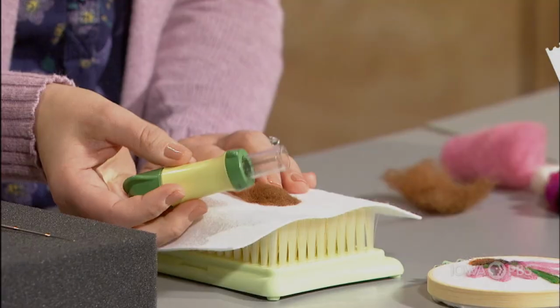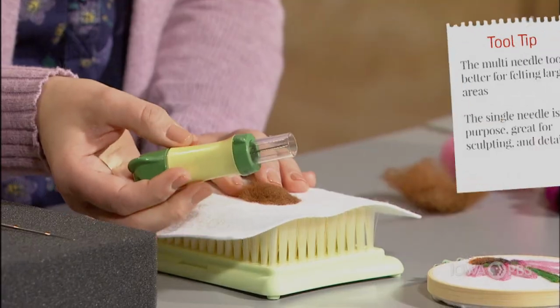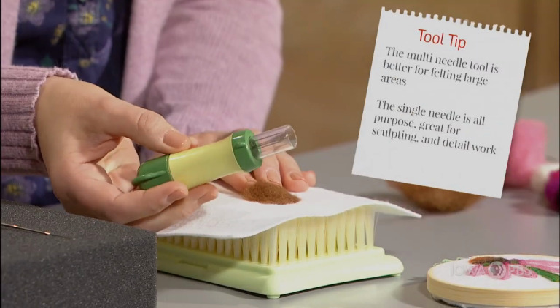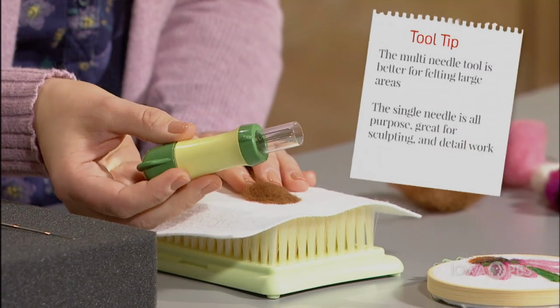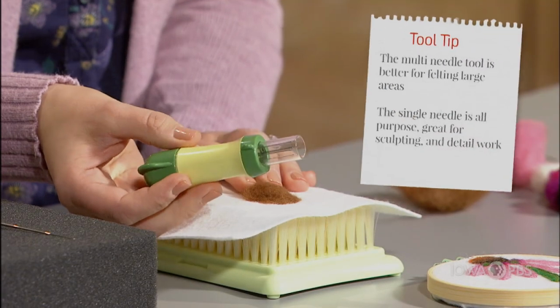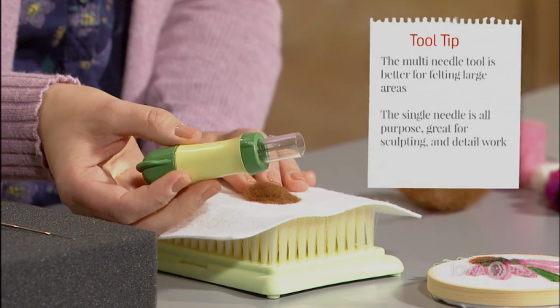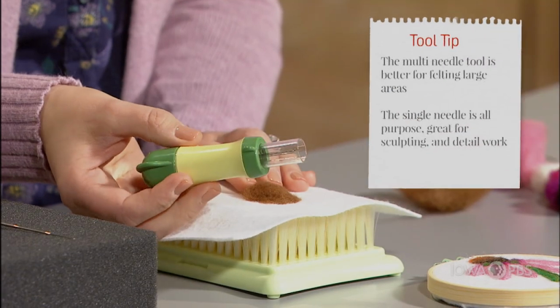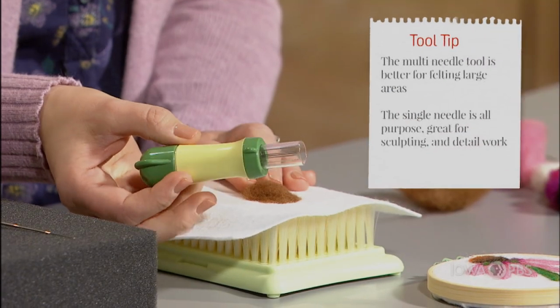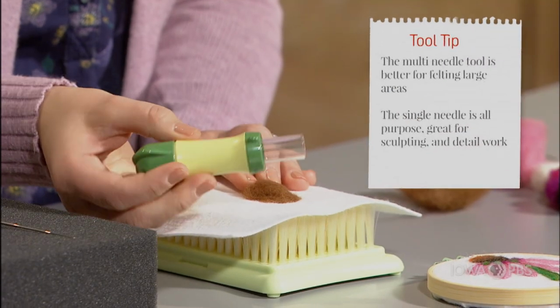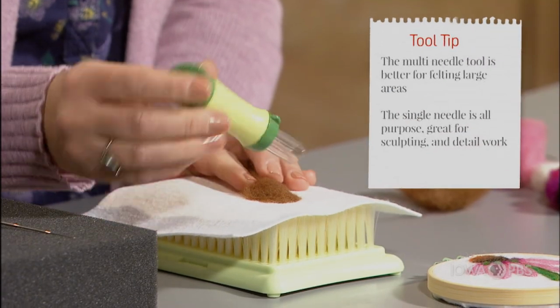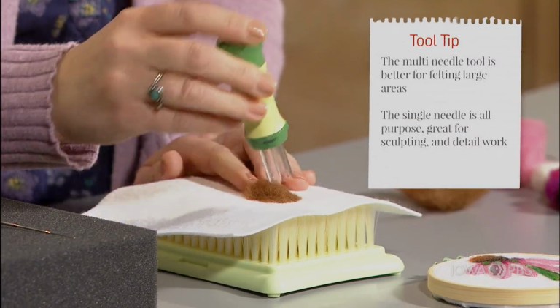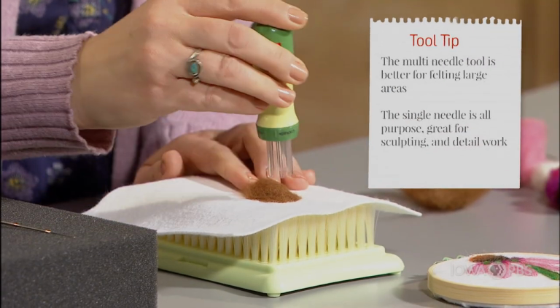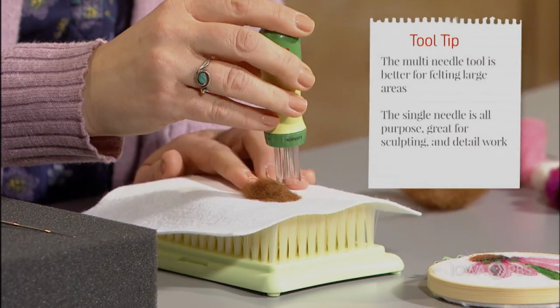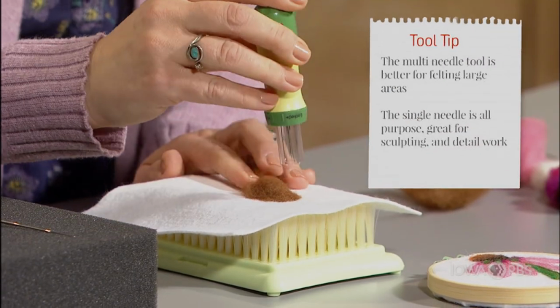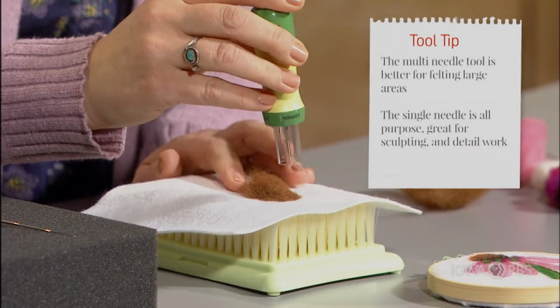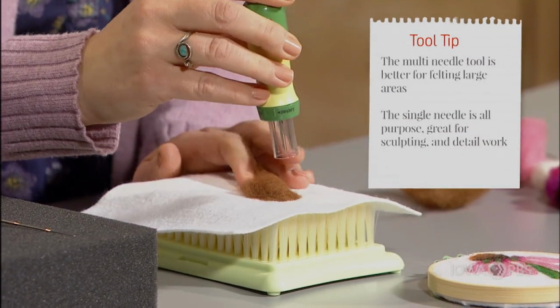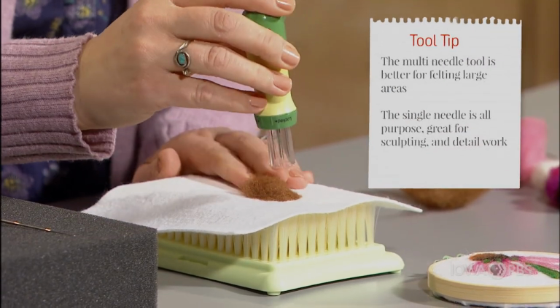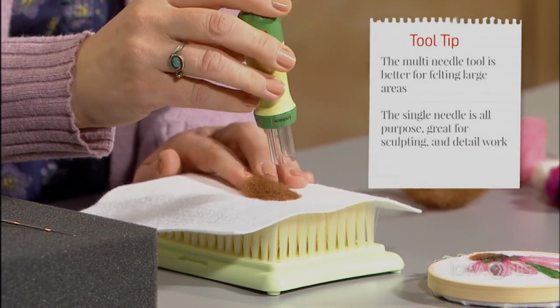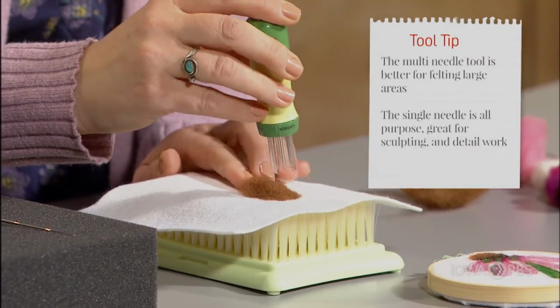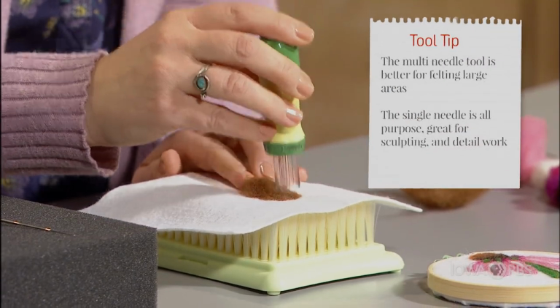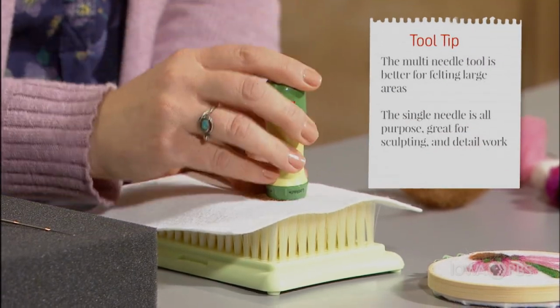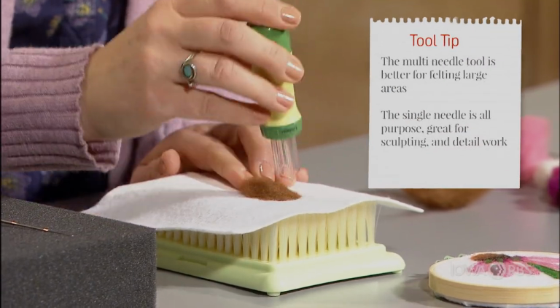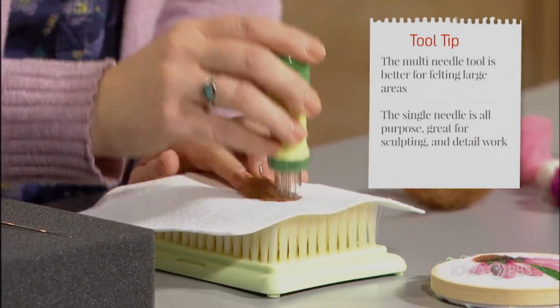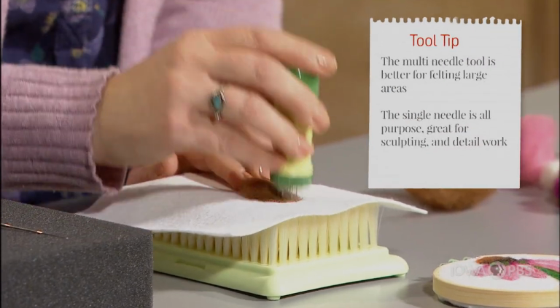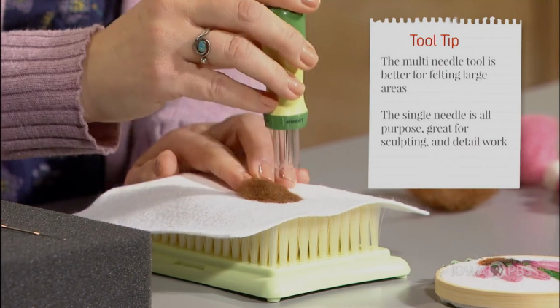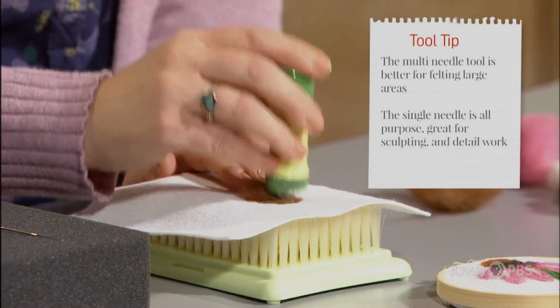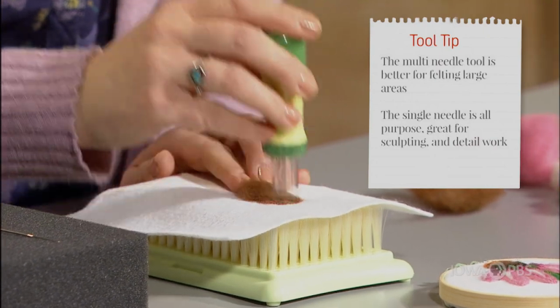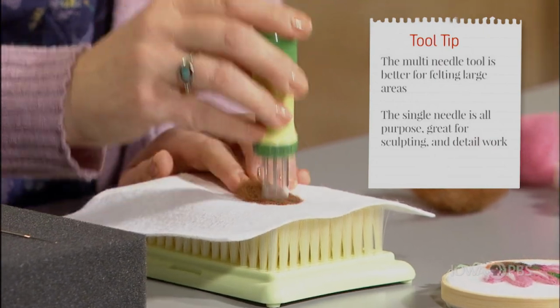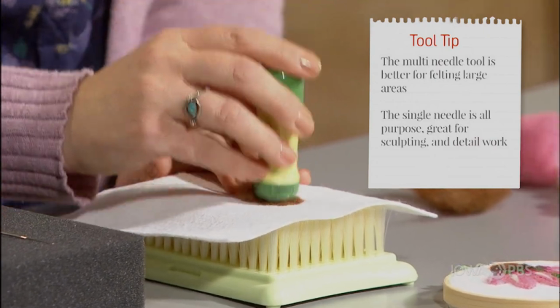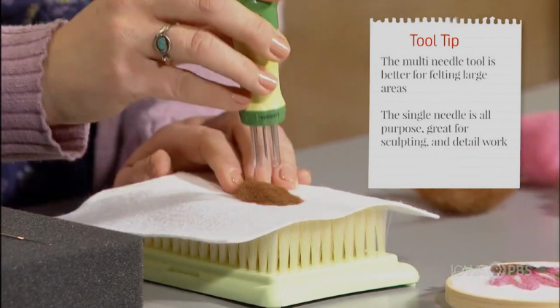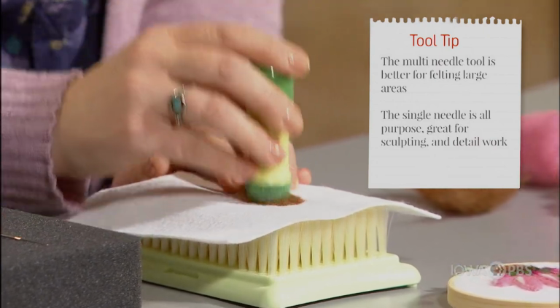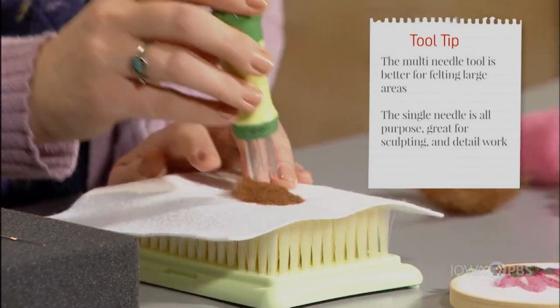To use a multi-needle tool, all you do, again, keep it vertical and just poke it right down in.